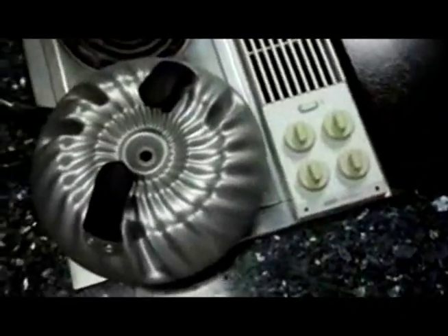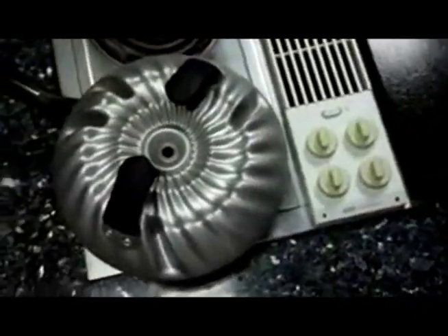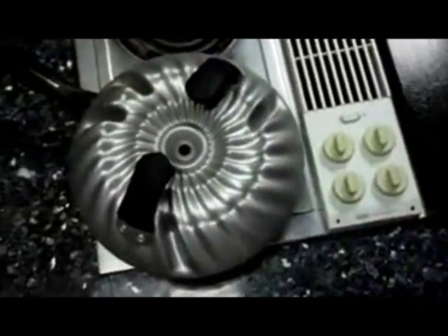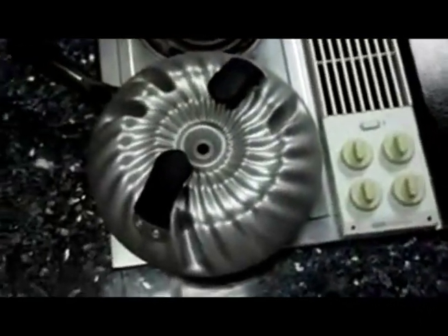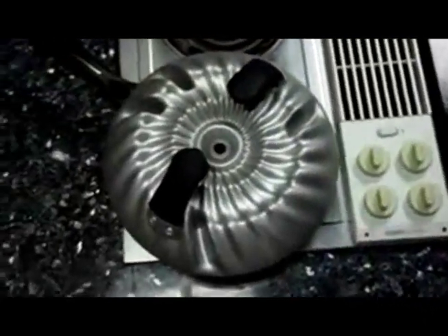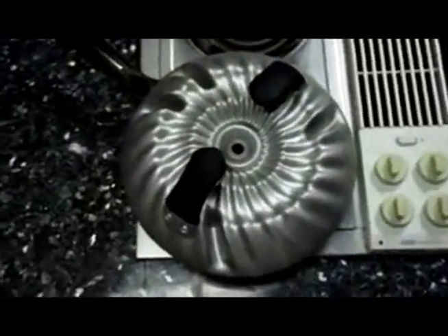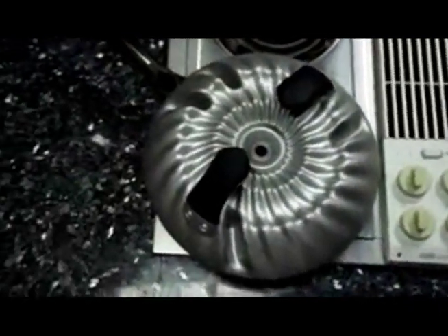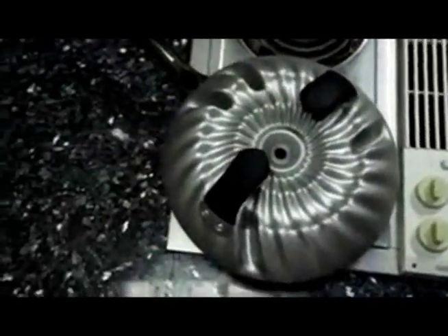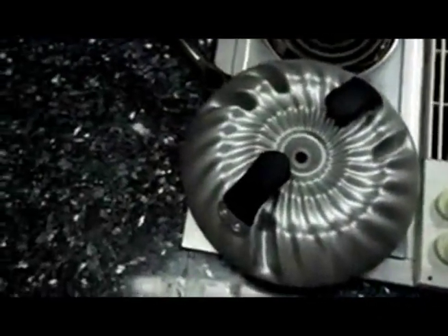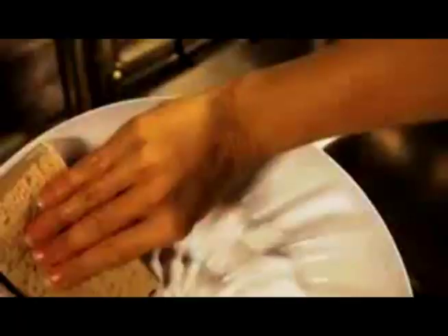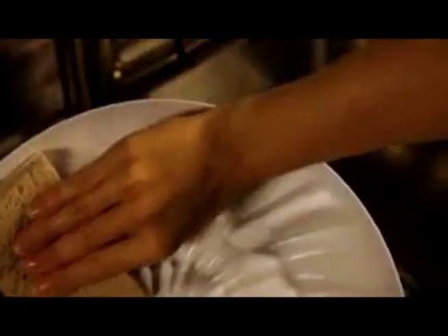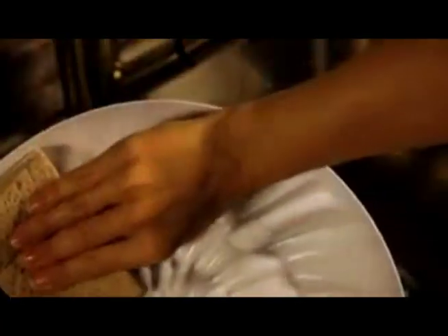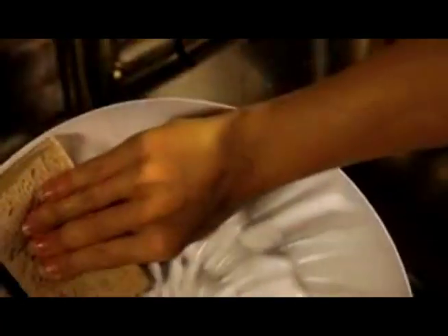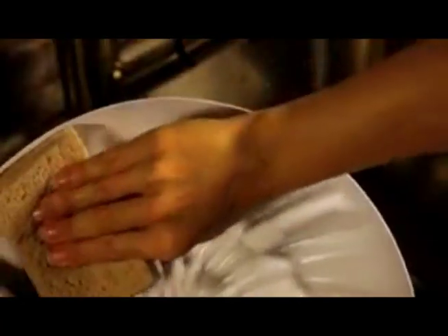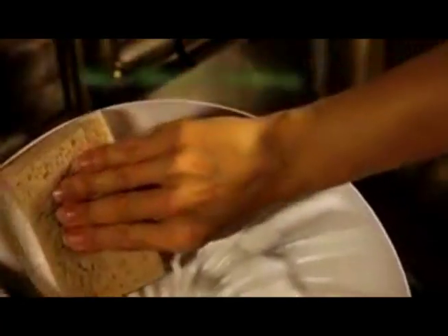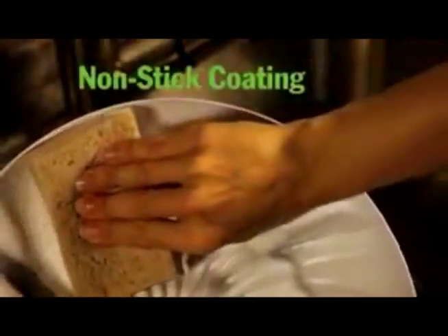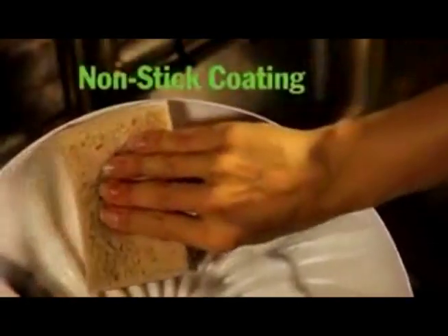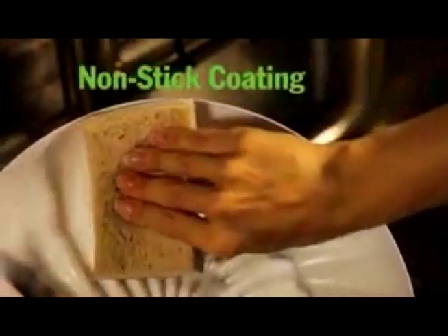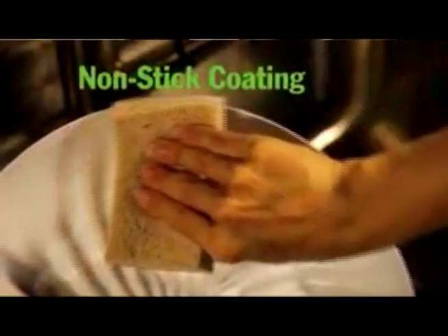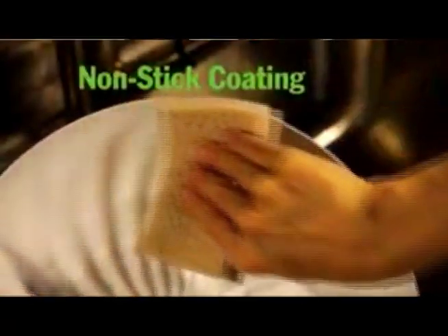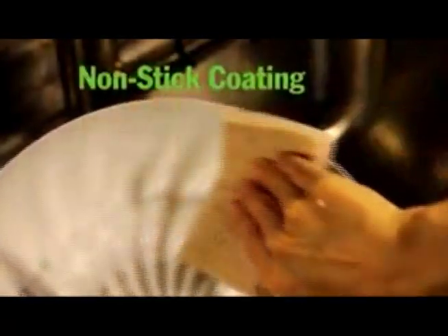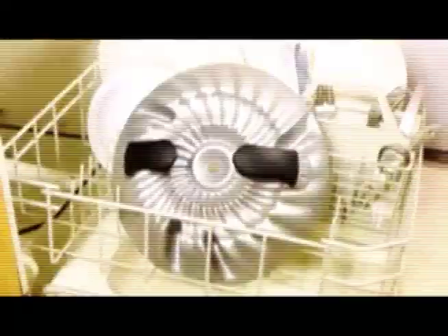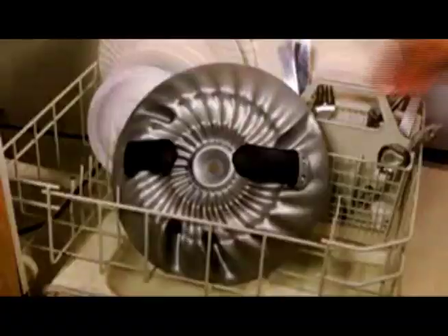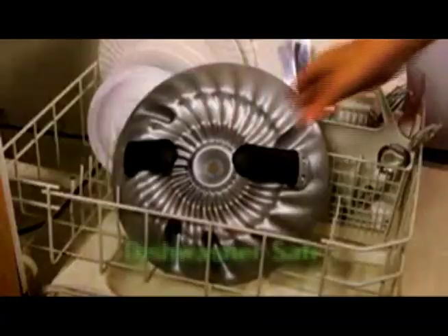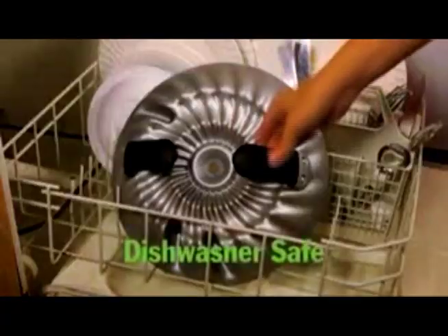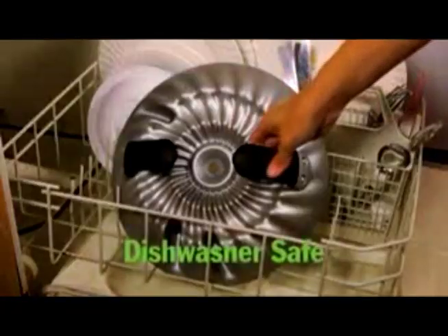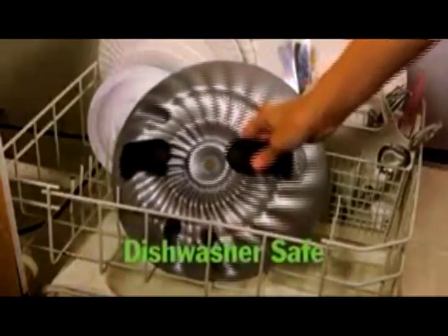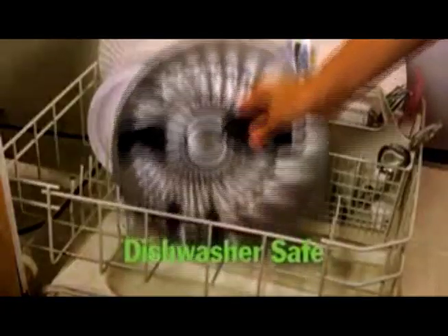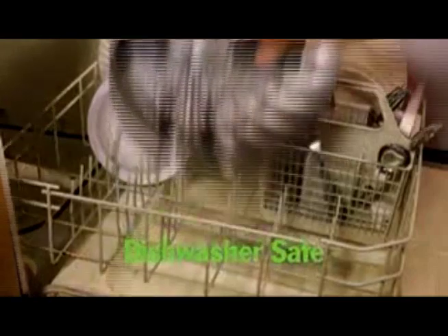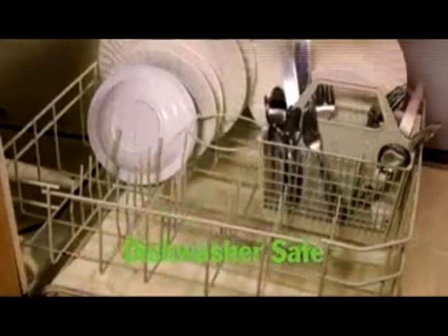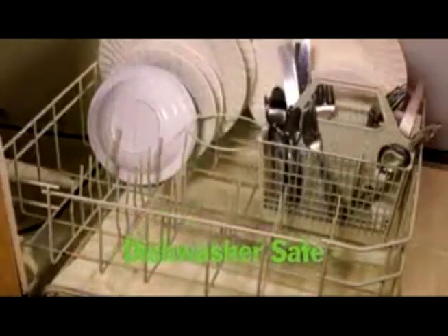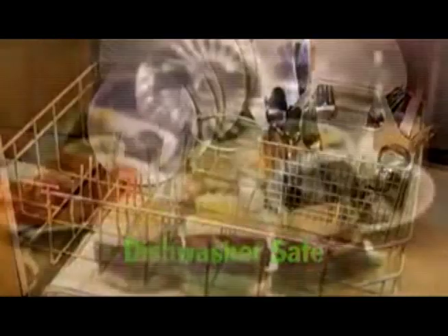ConvecTop is made from solid cast aluminum, it has a ceramic nonstick coating, and it's dishwasher safe.